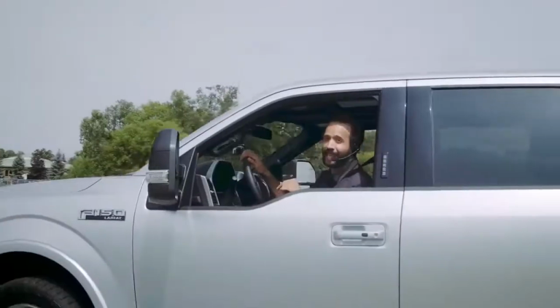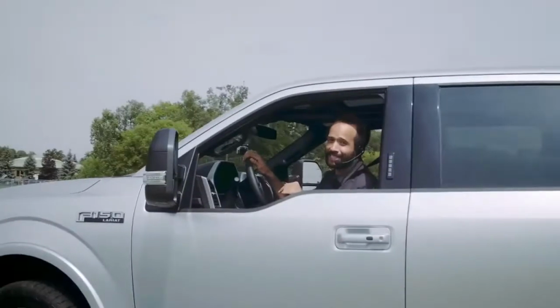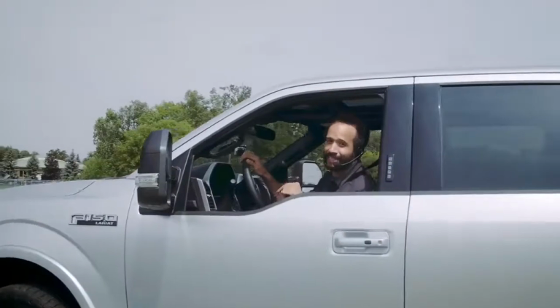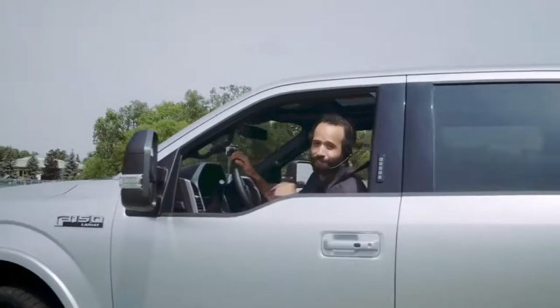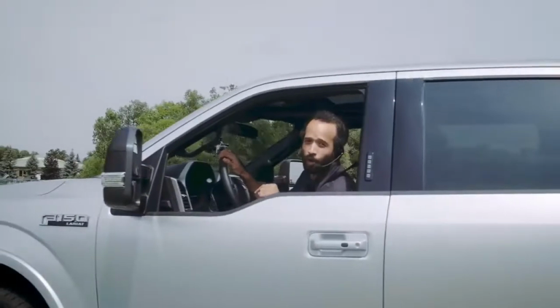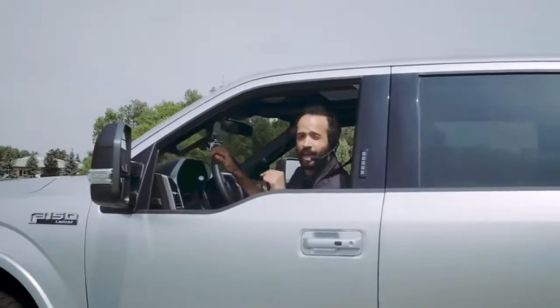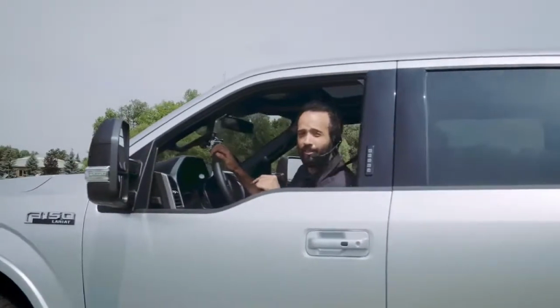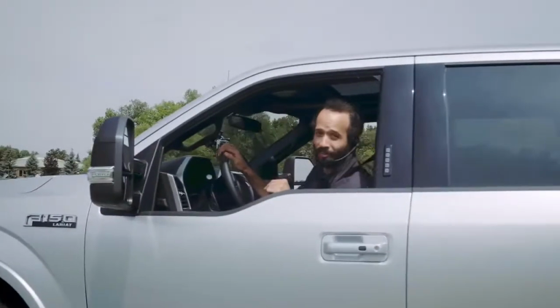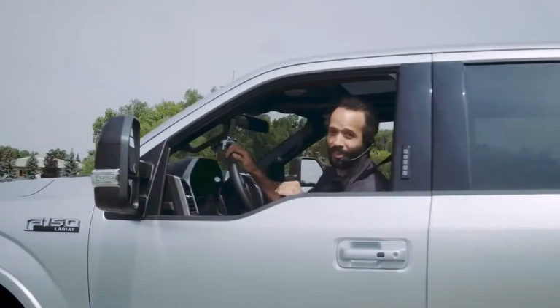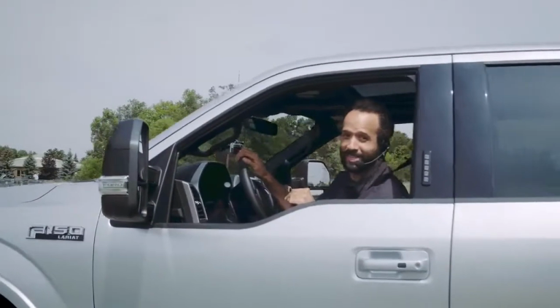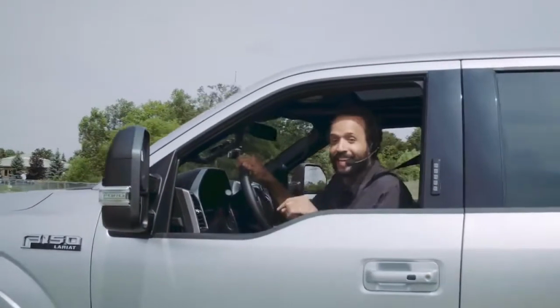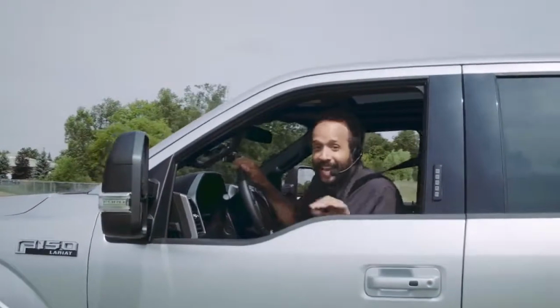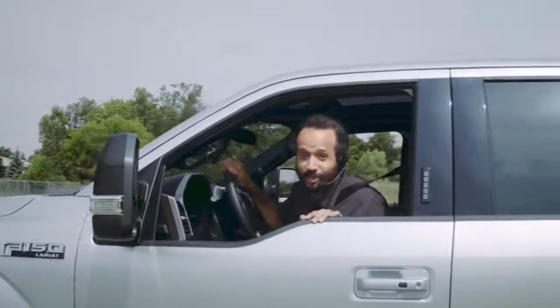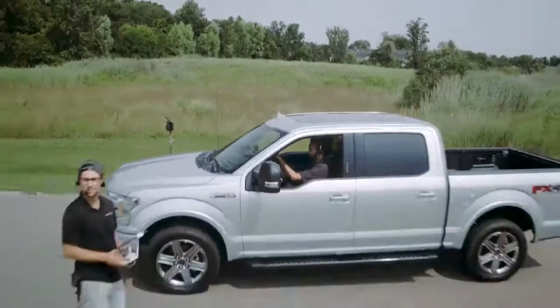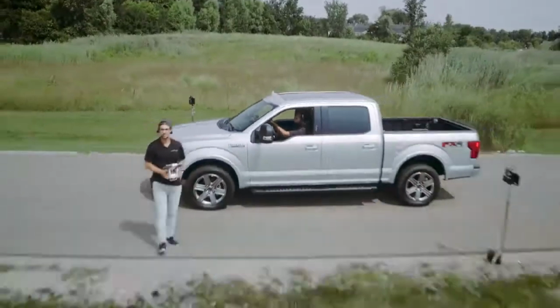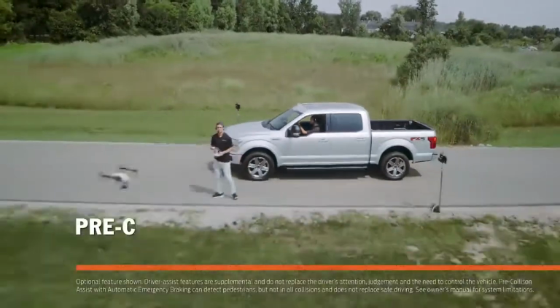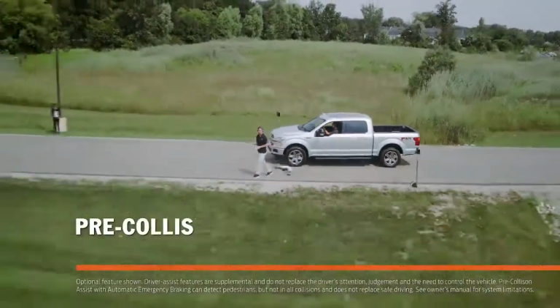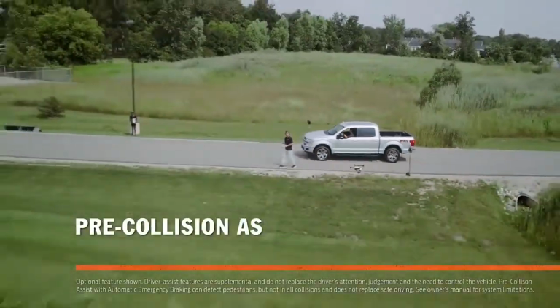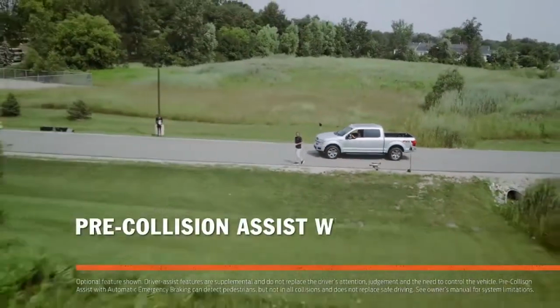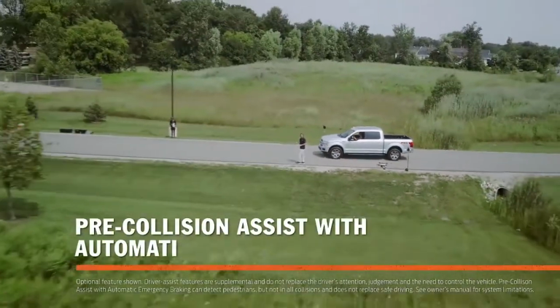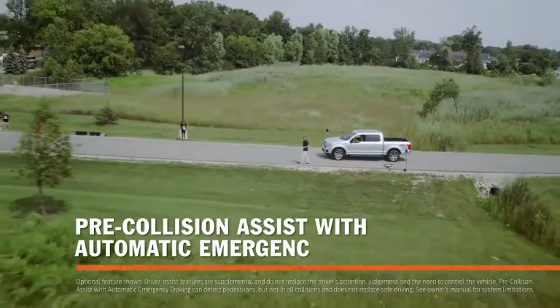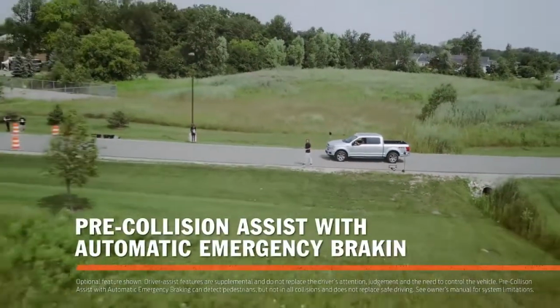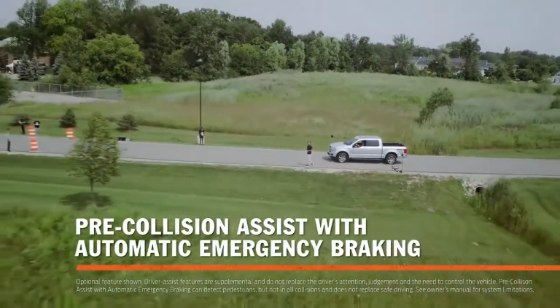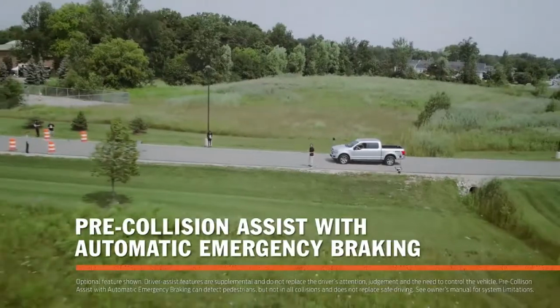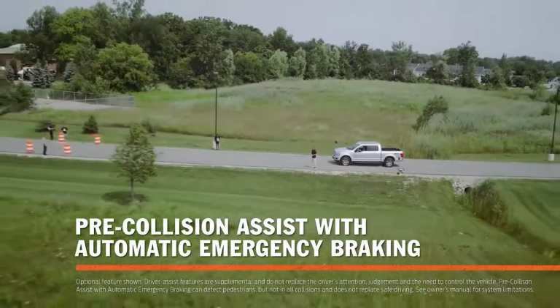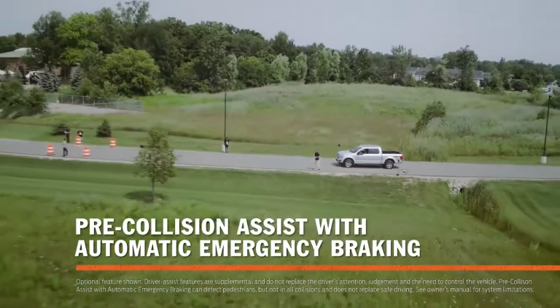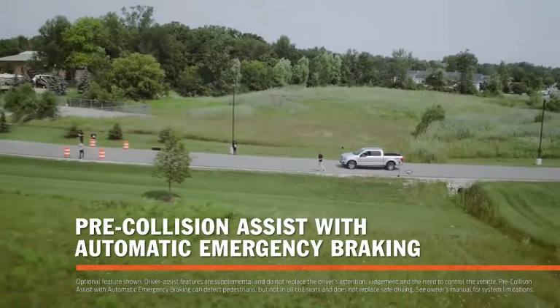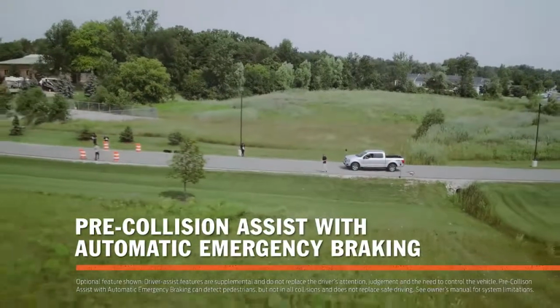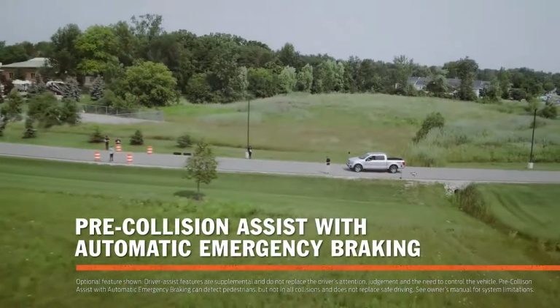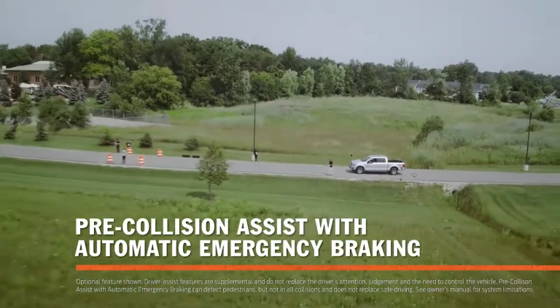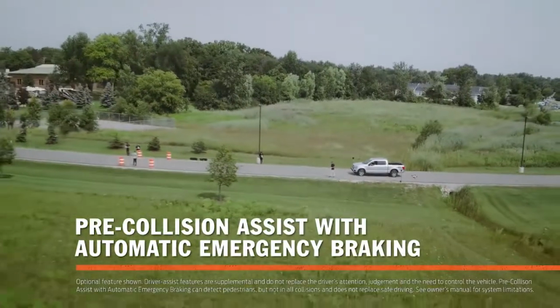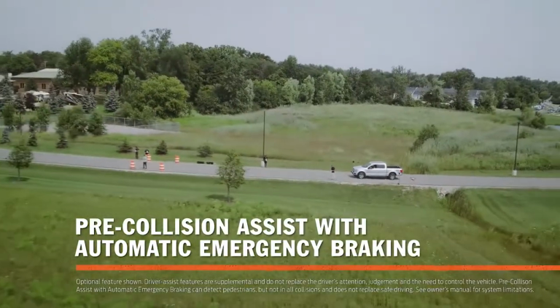This is the Ford F-150. It has a feature called Pre-Collision Assist. Let's check it out.